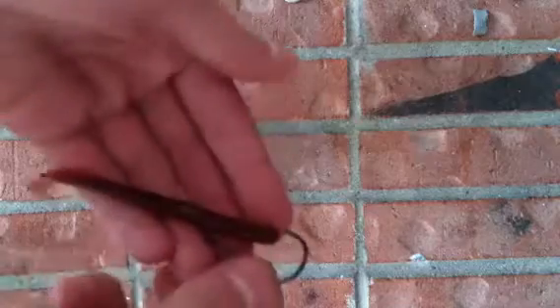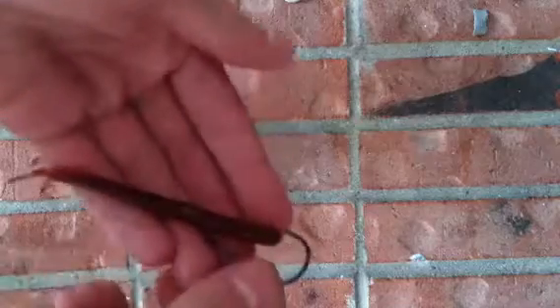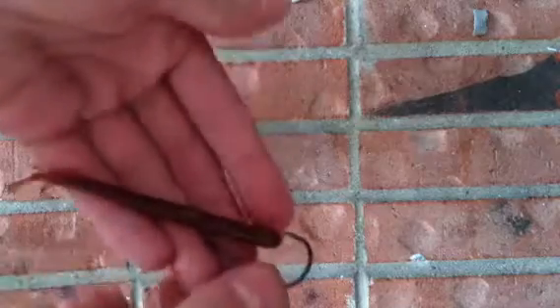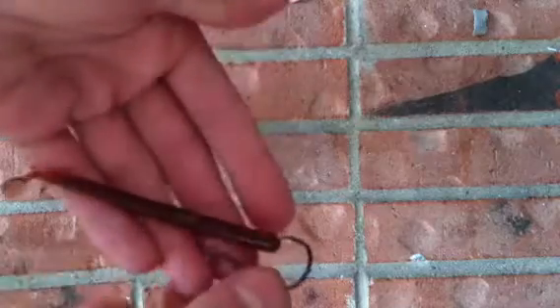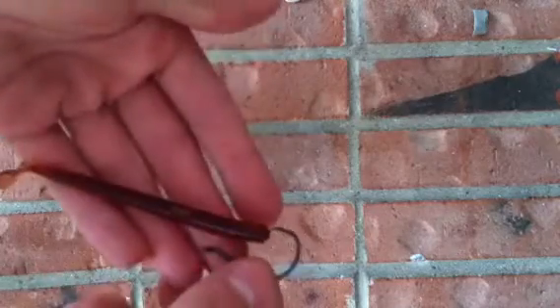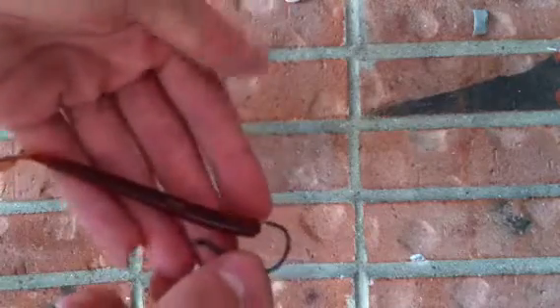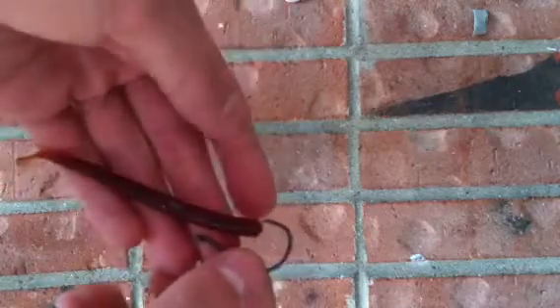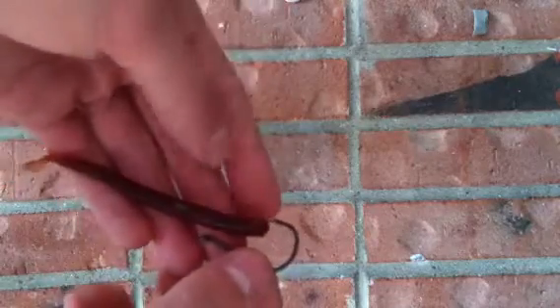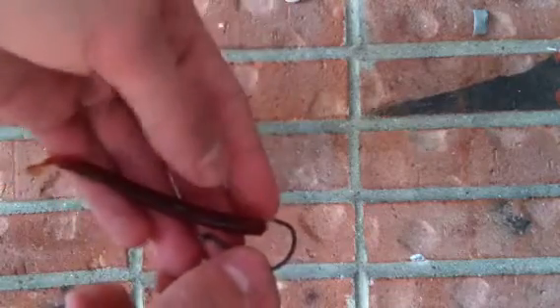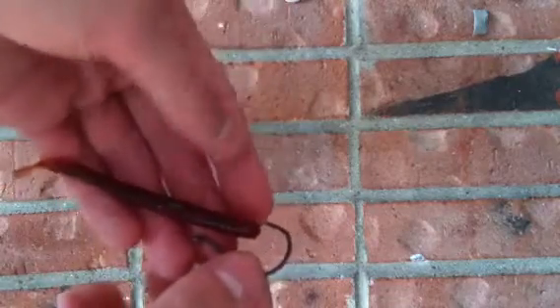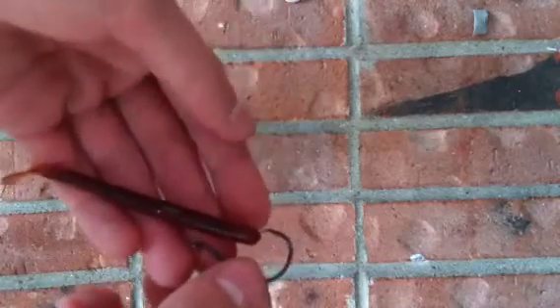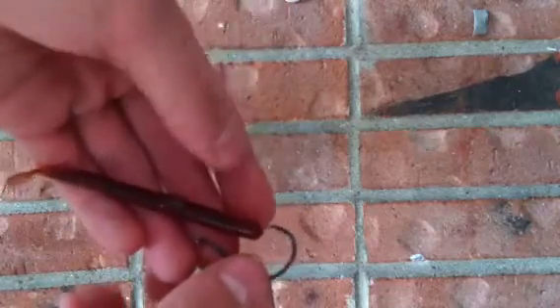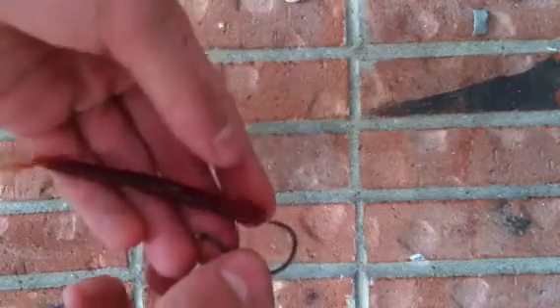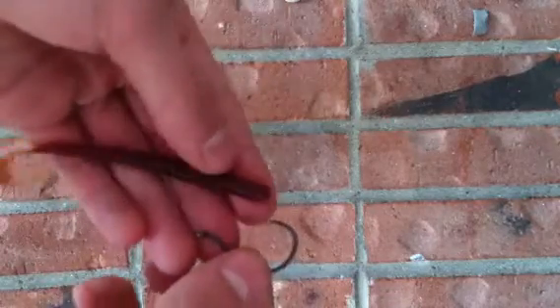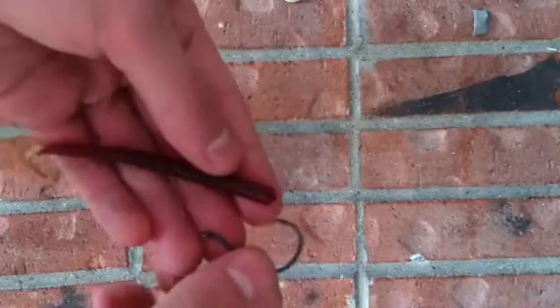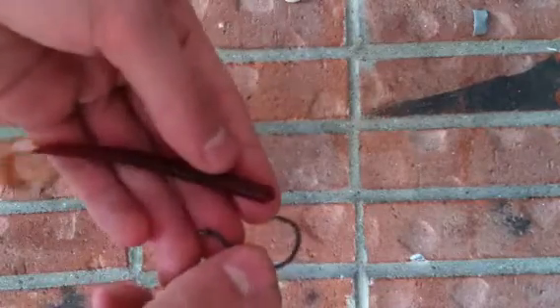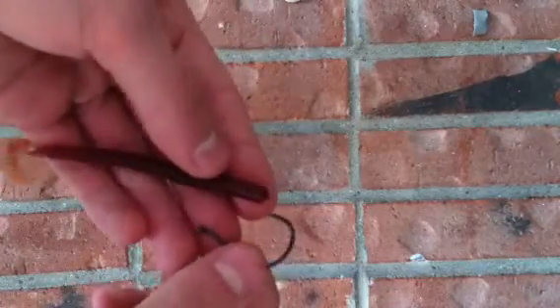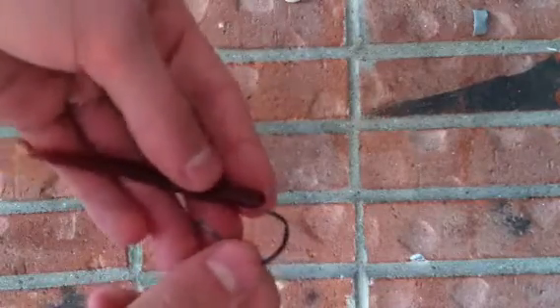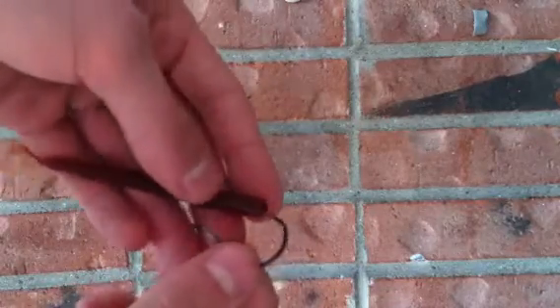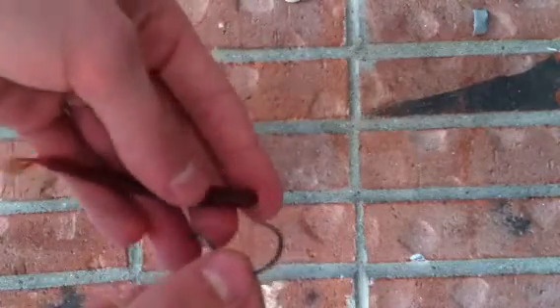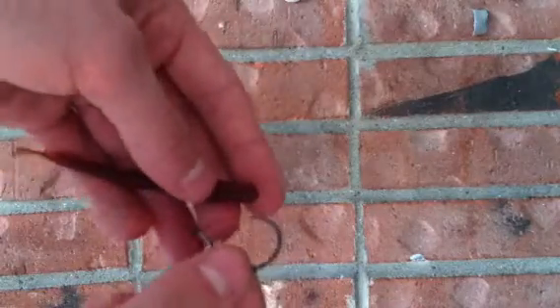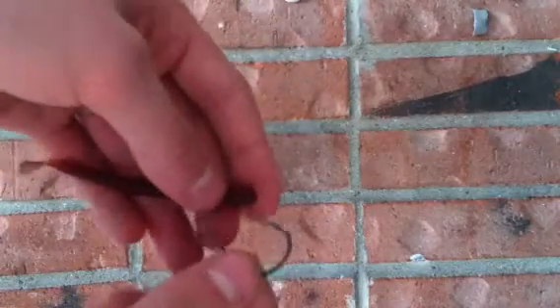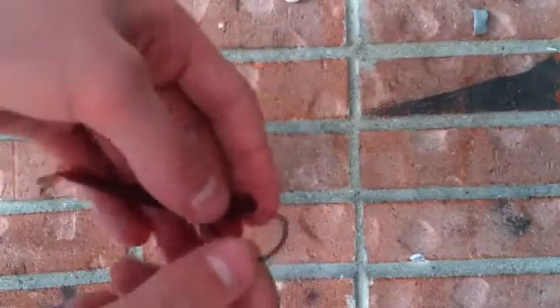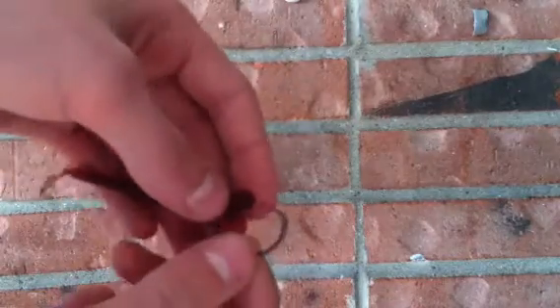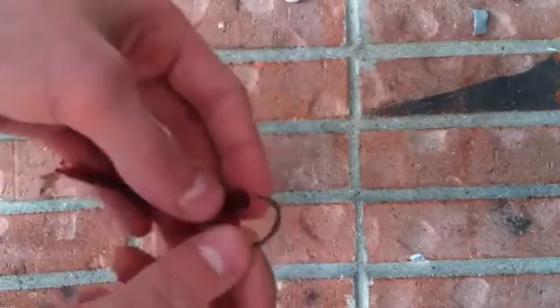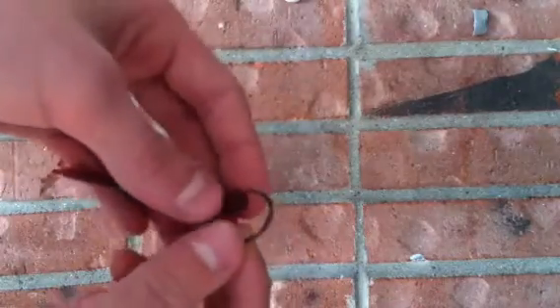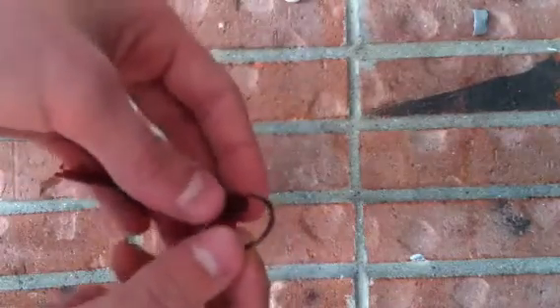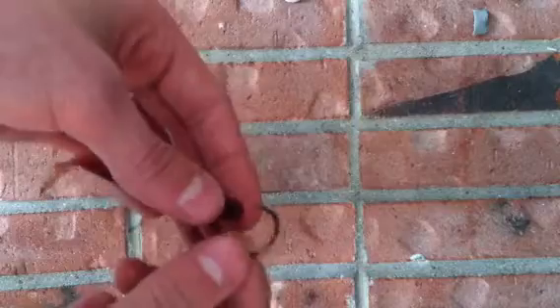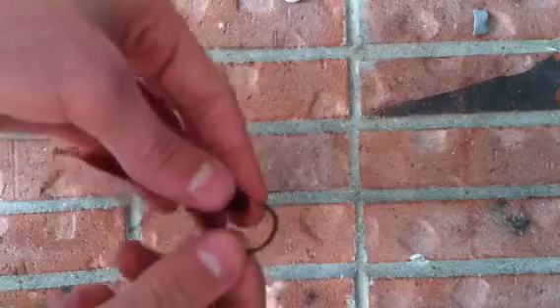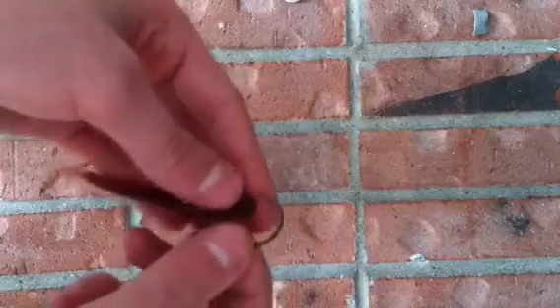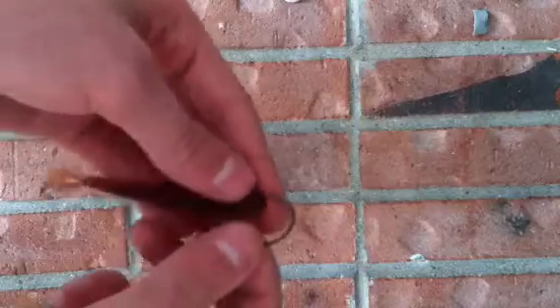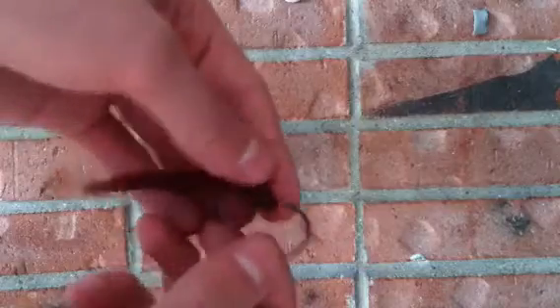In this video tutorial, I will be explaining how to make a weedless worm for fishing, mainly for bass.